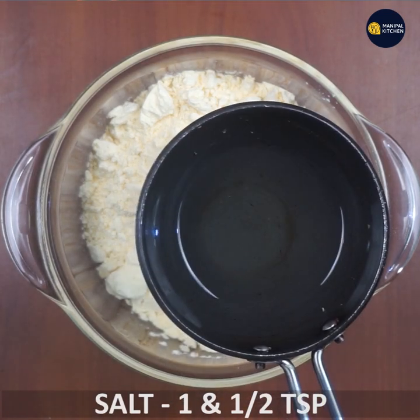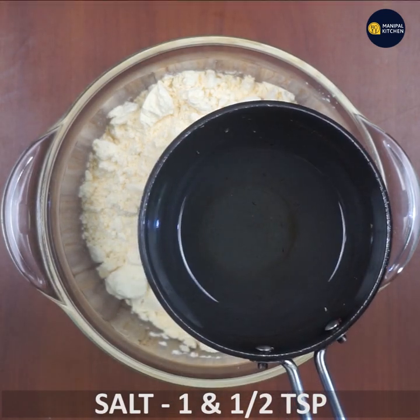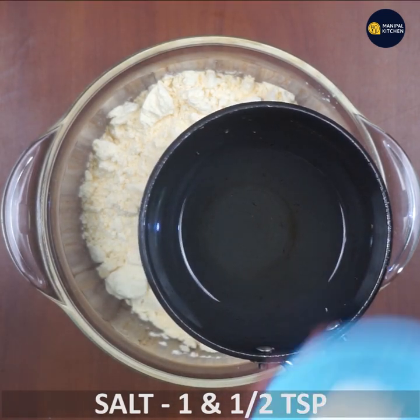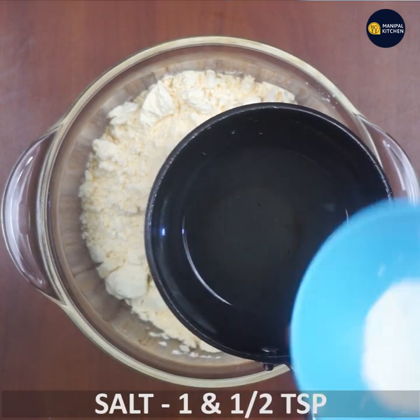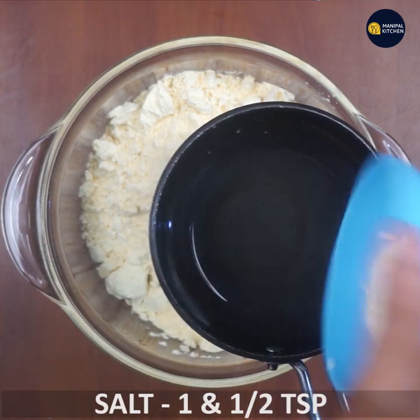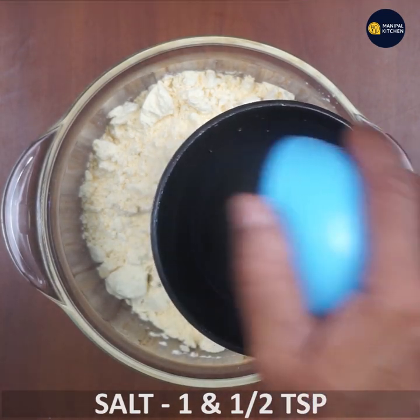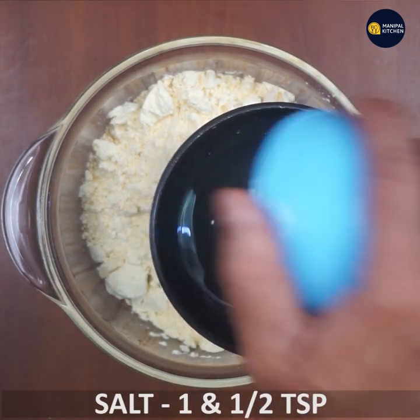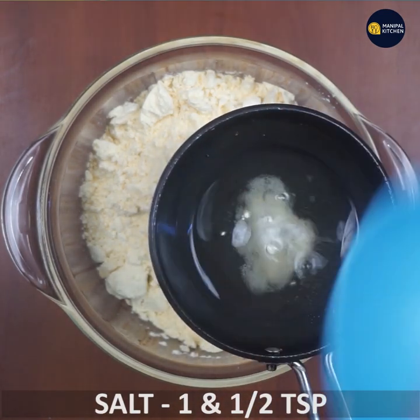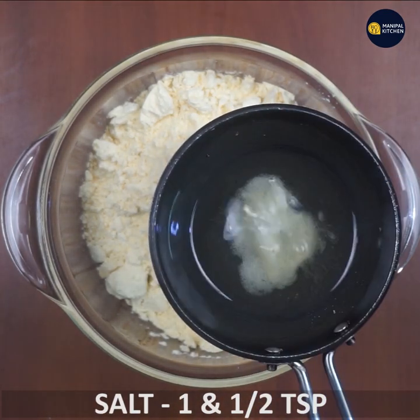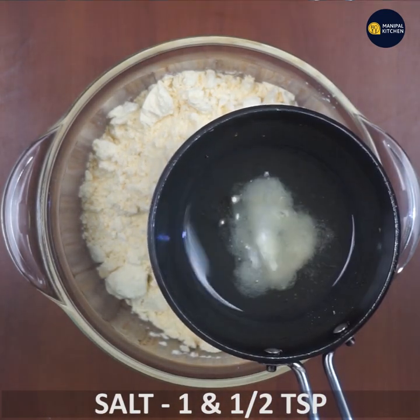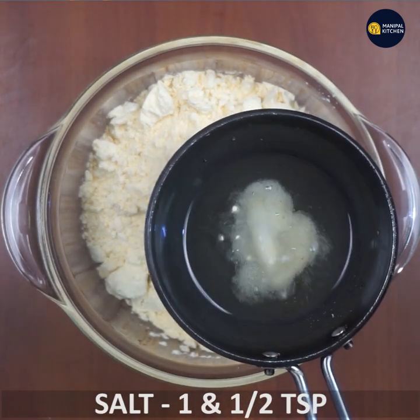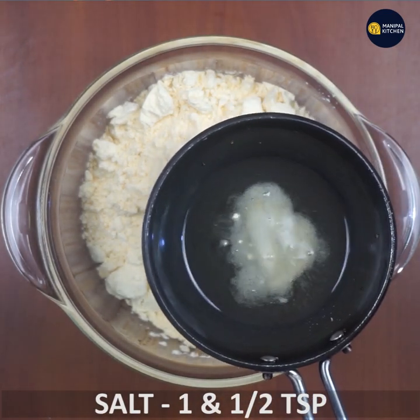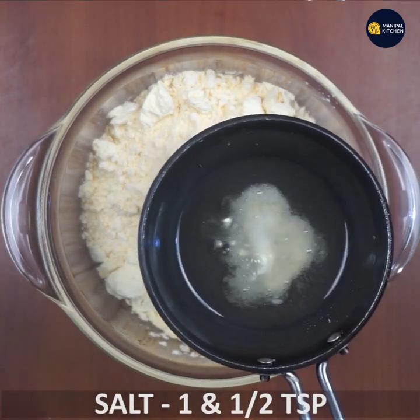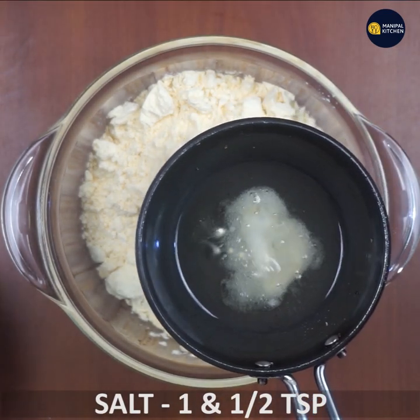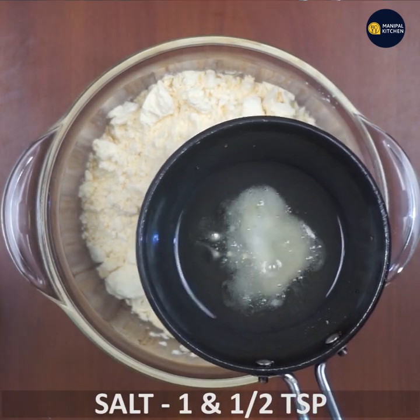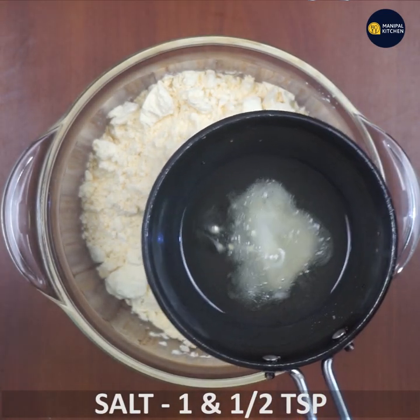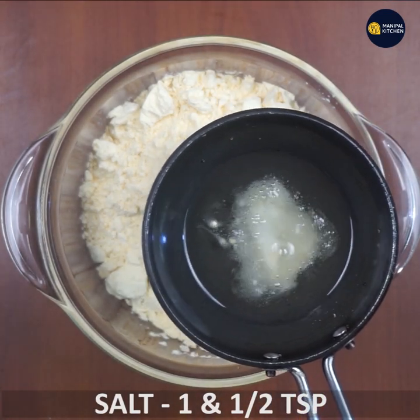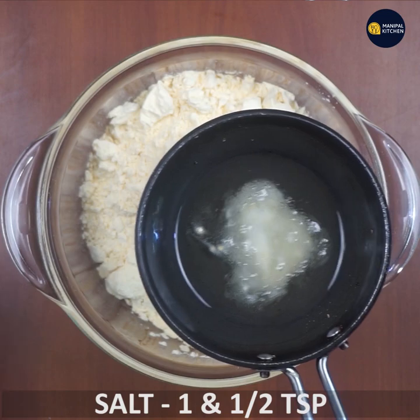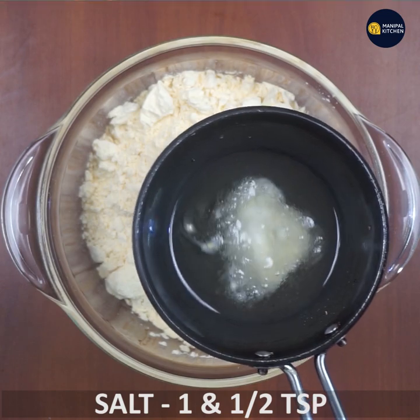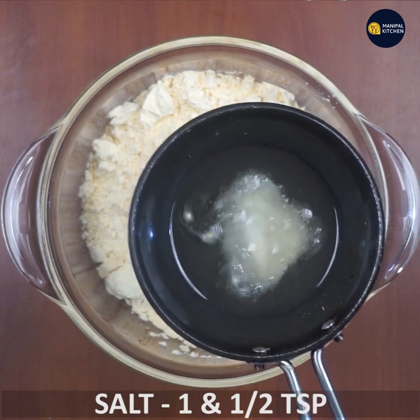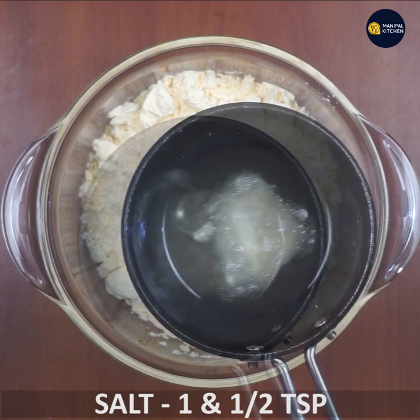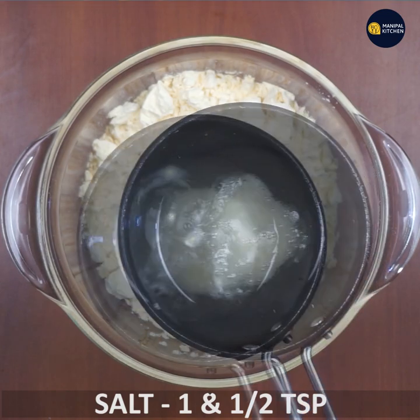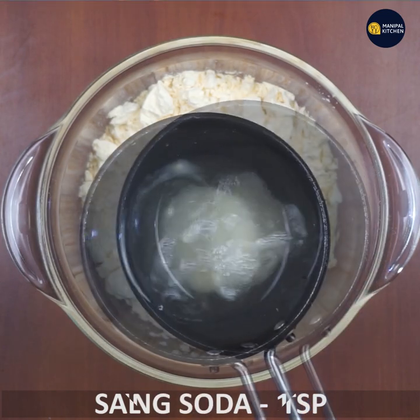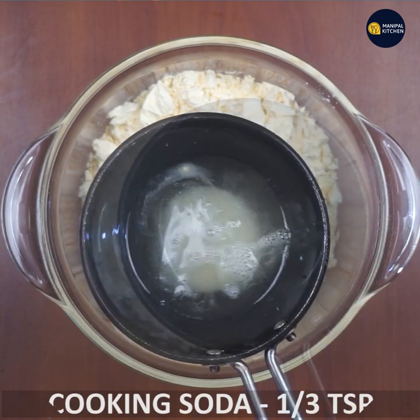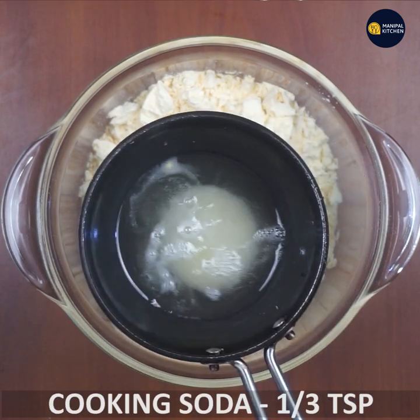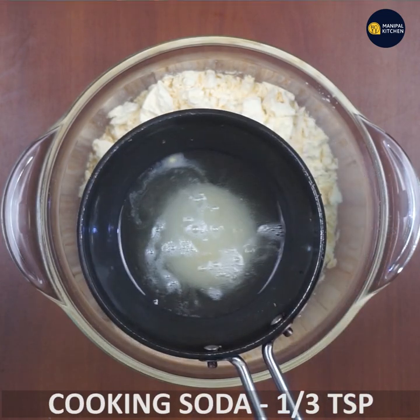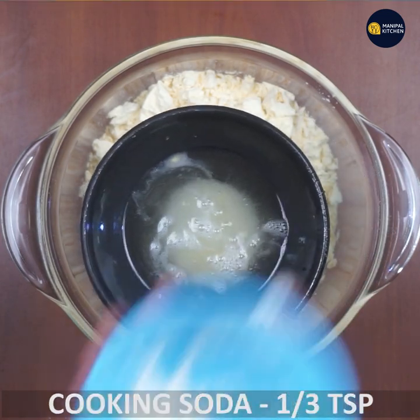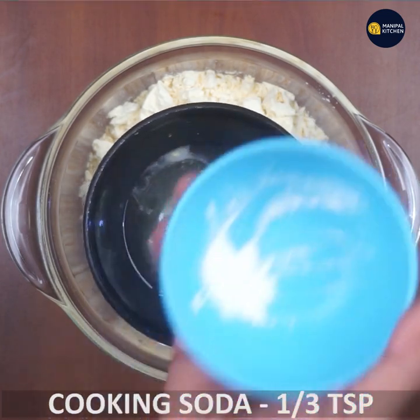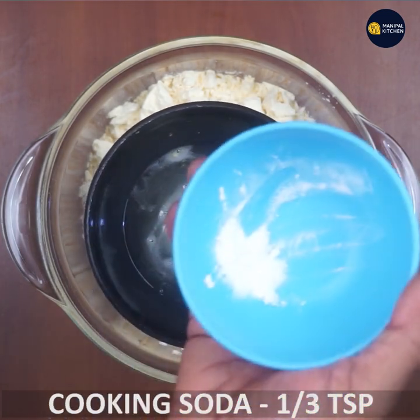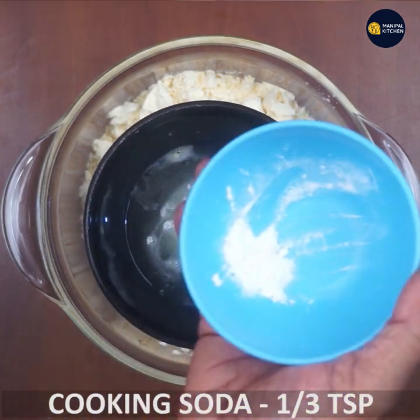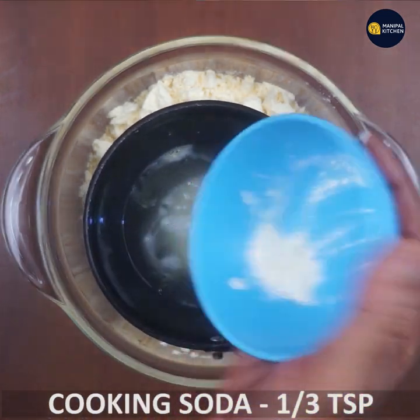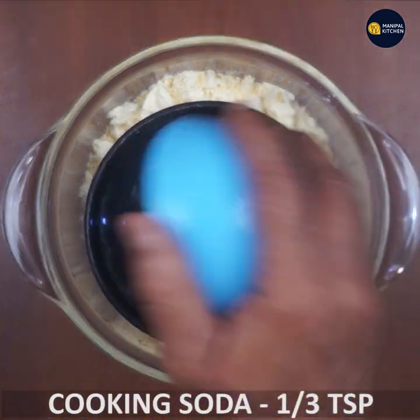Then you add 1 teaspoon of salt and 1 third teaspoon of baking soda.